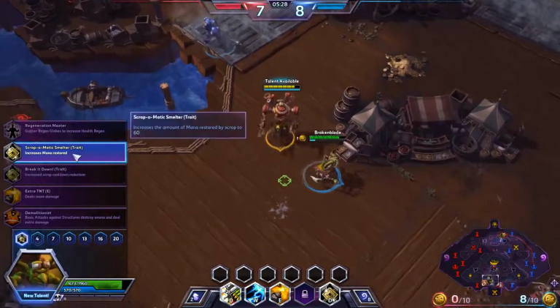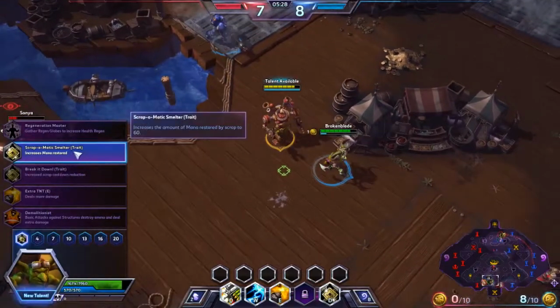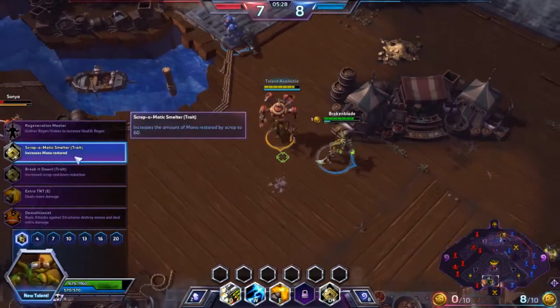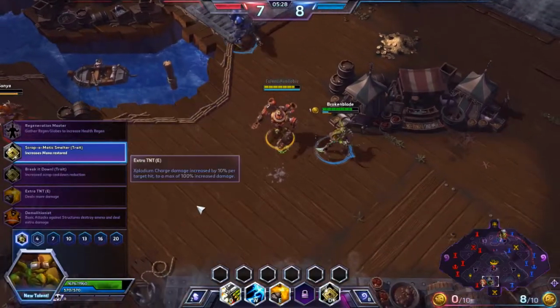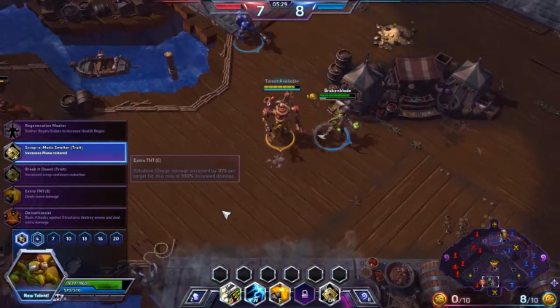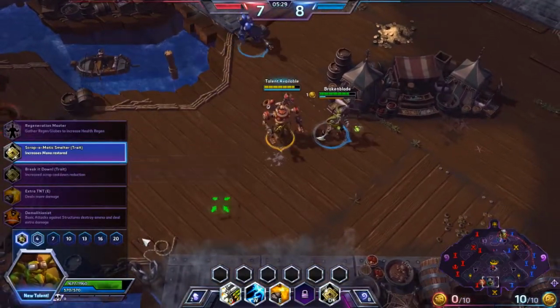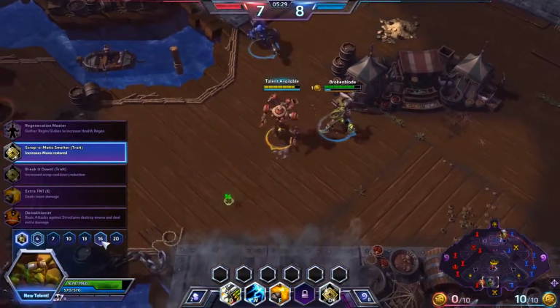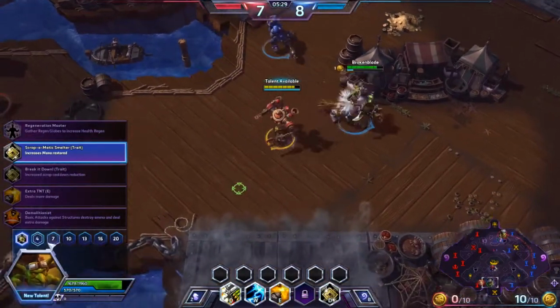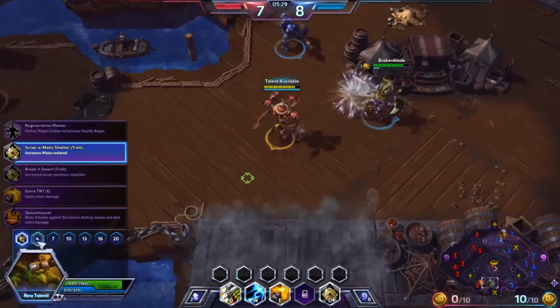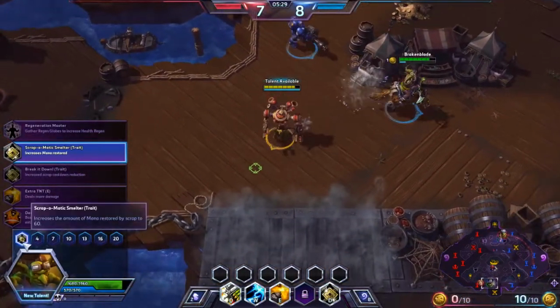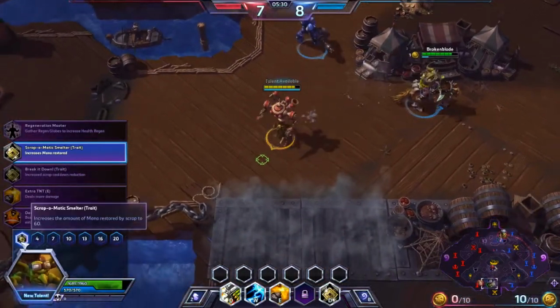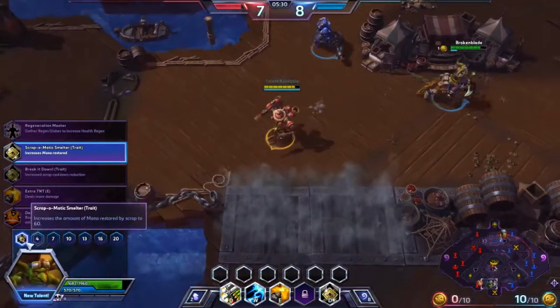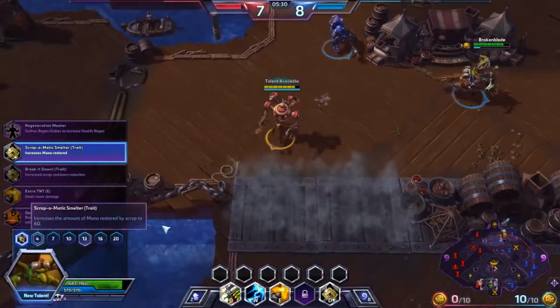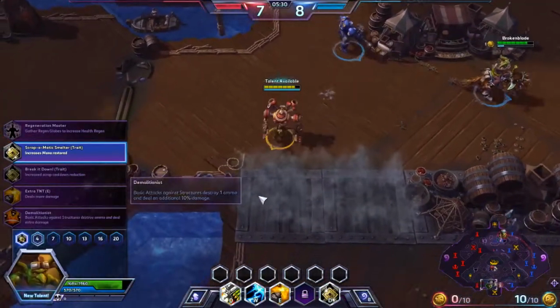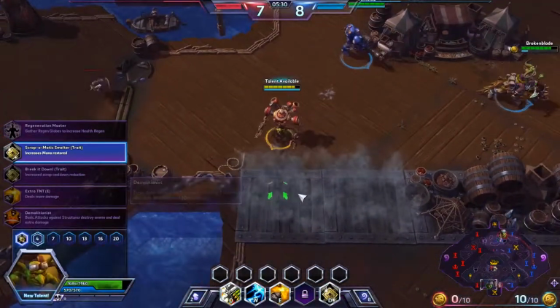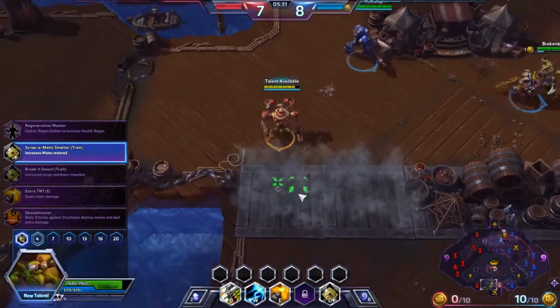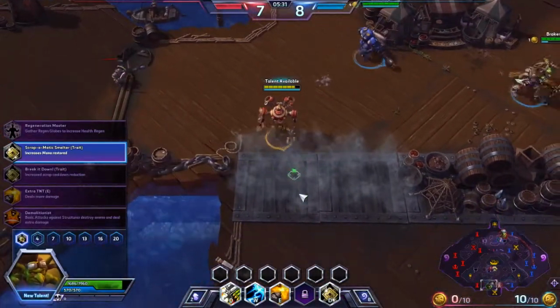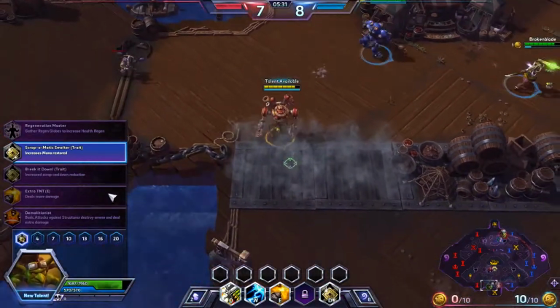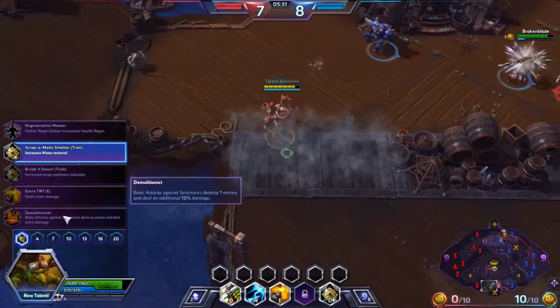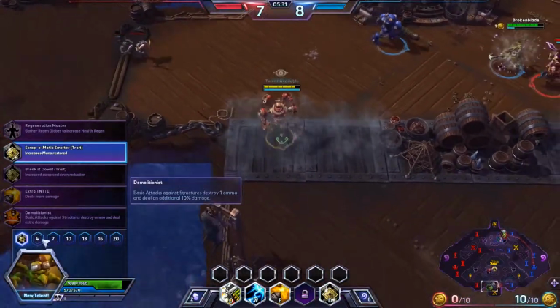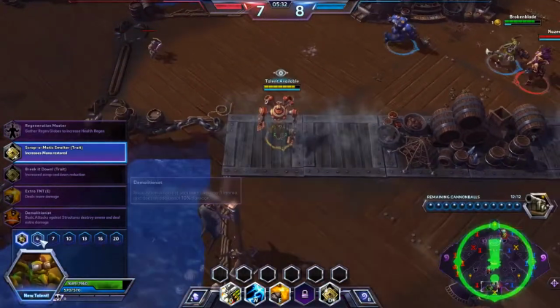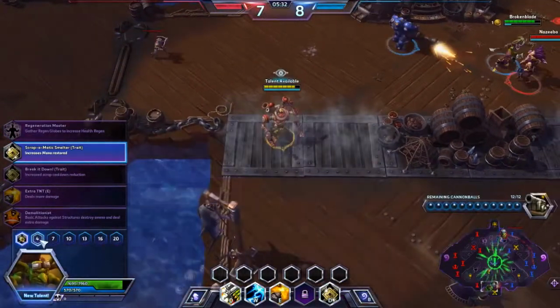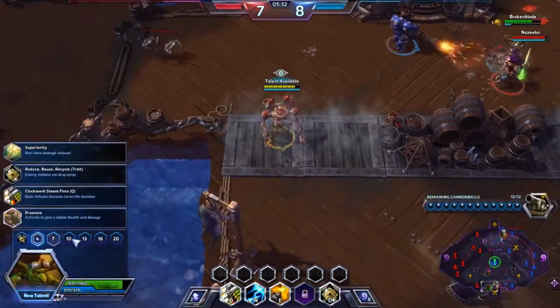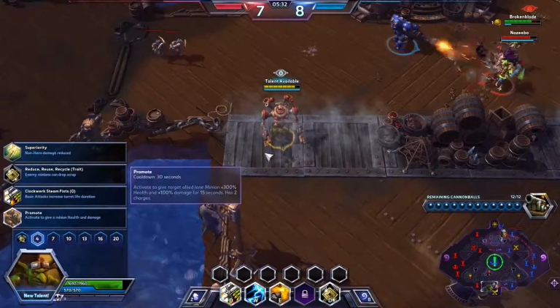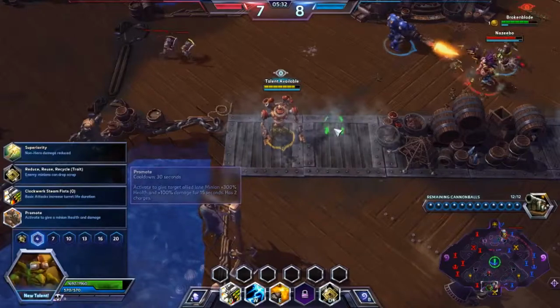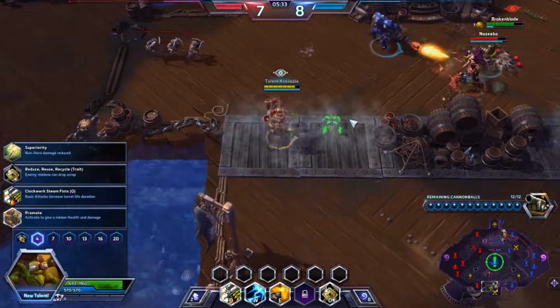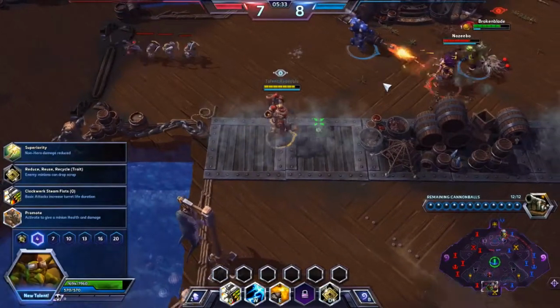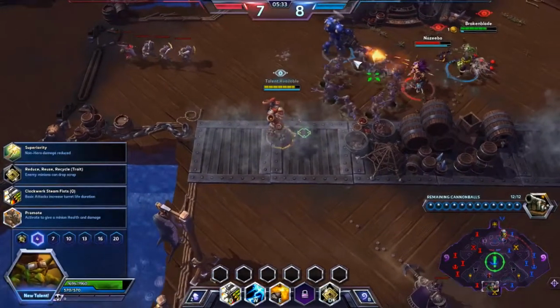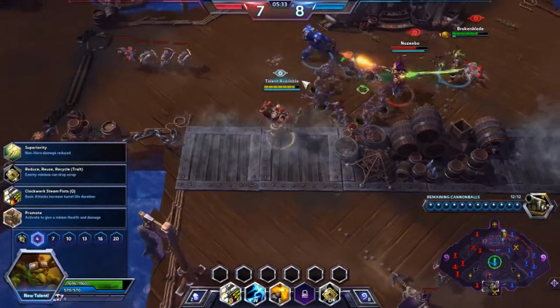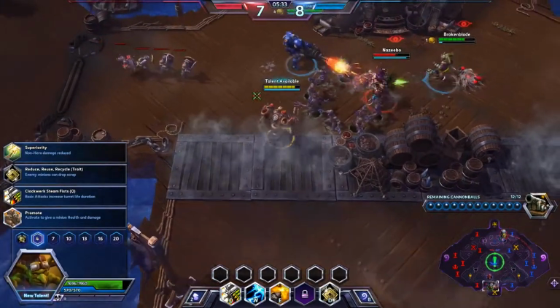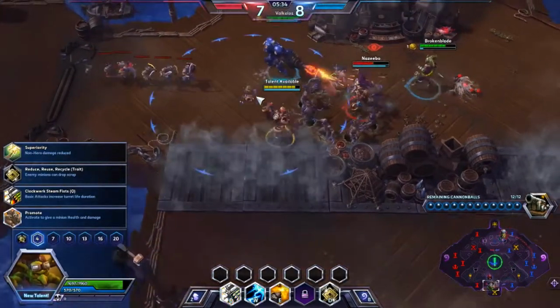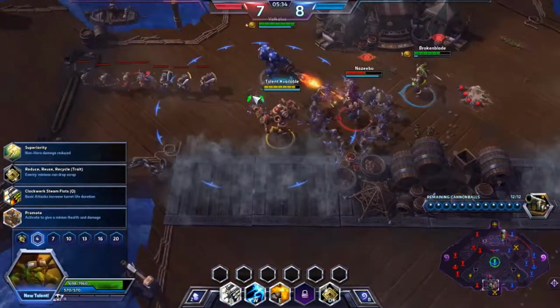I personally prefer to take the mana upgrade because mana can become a problem with this guy. At level 4 you get four choices.